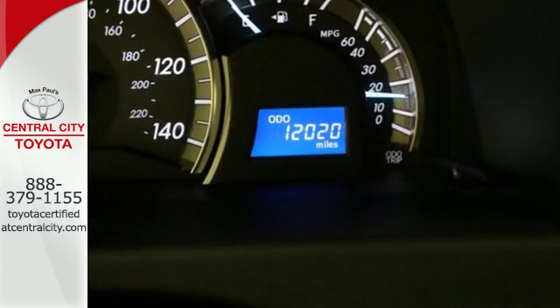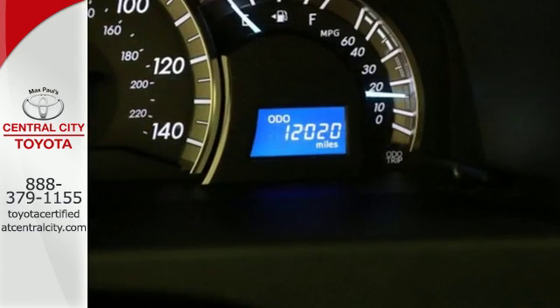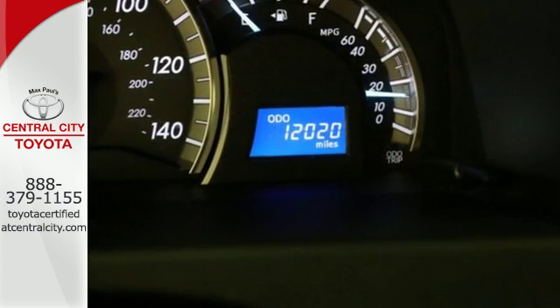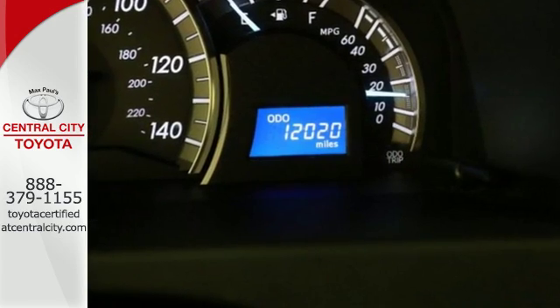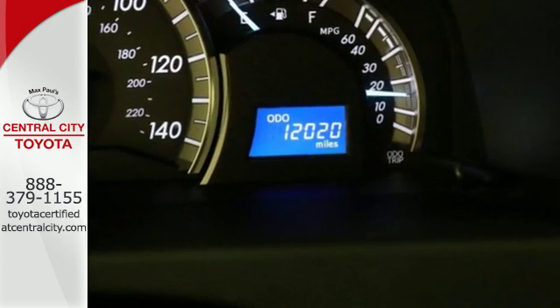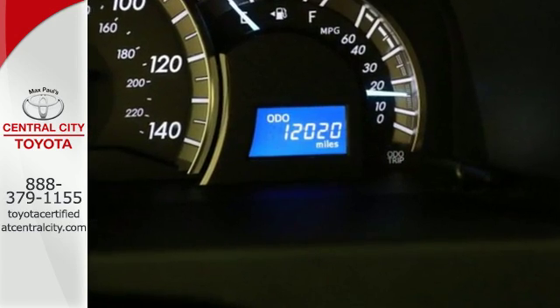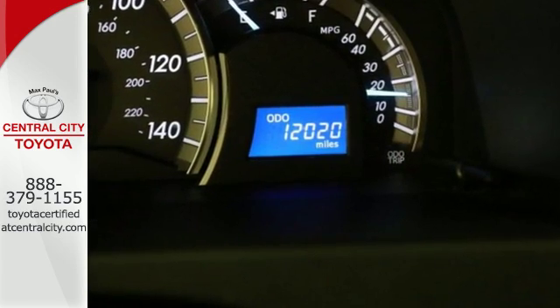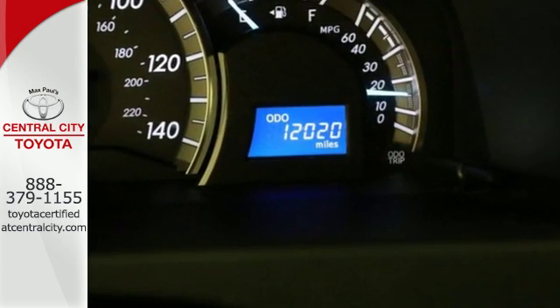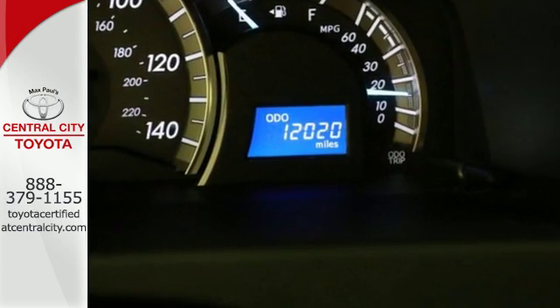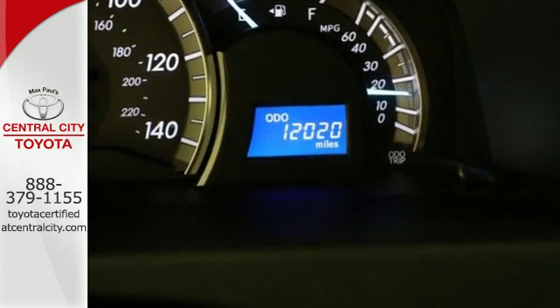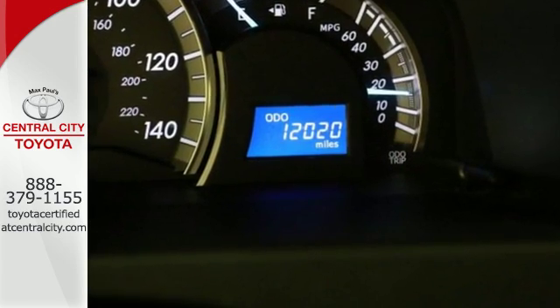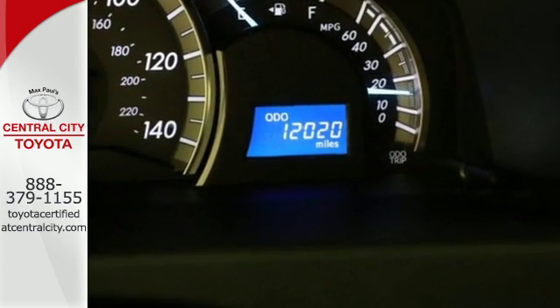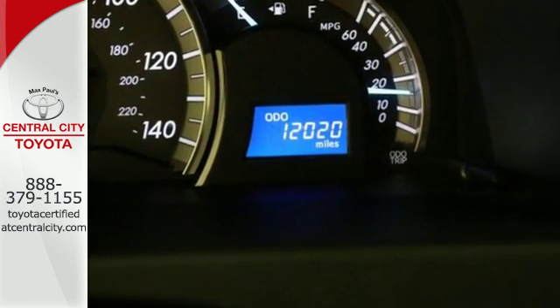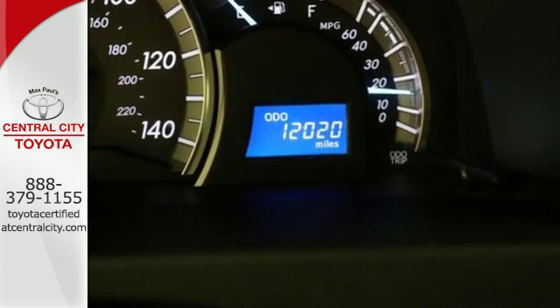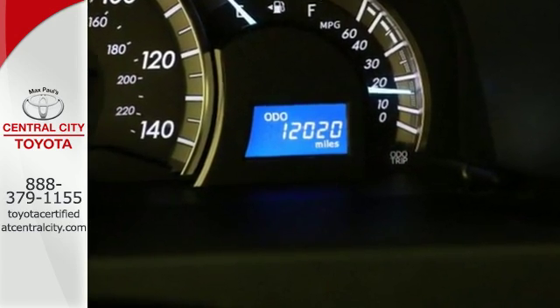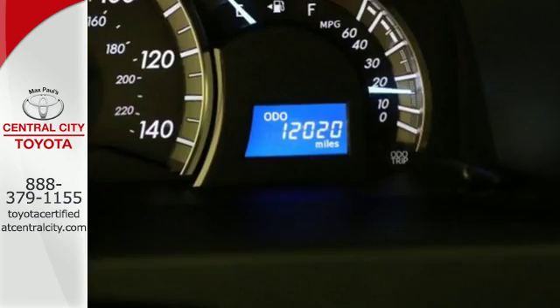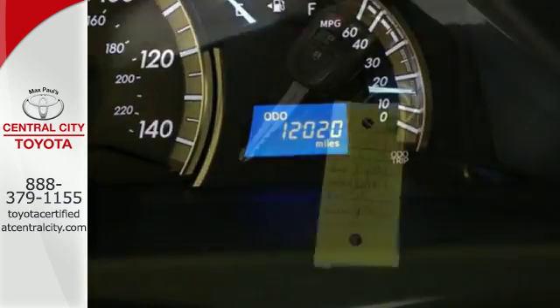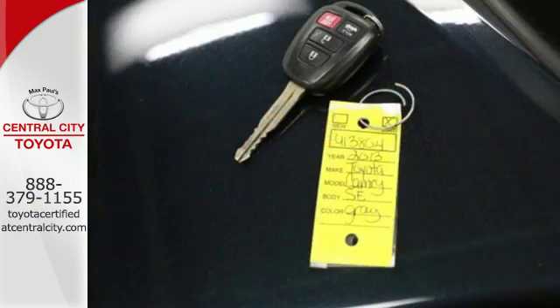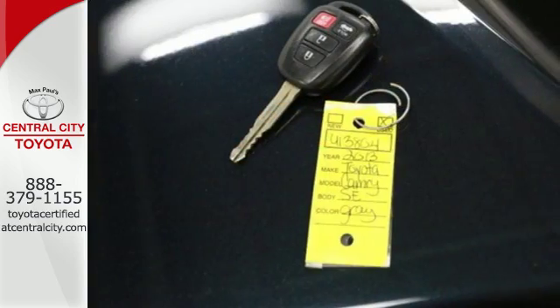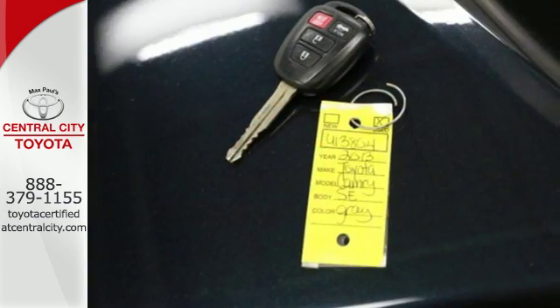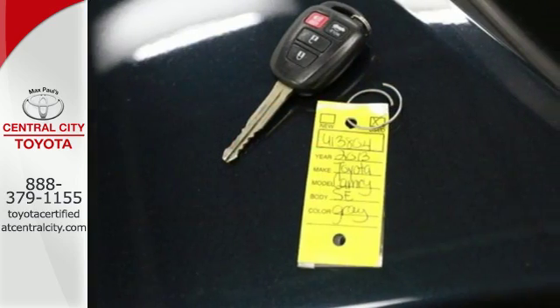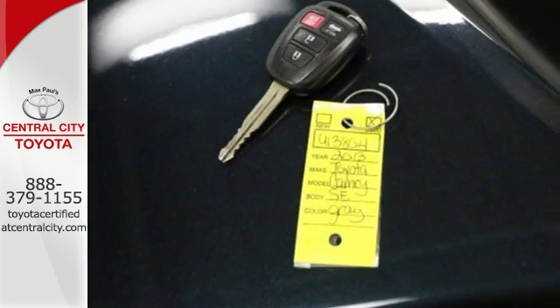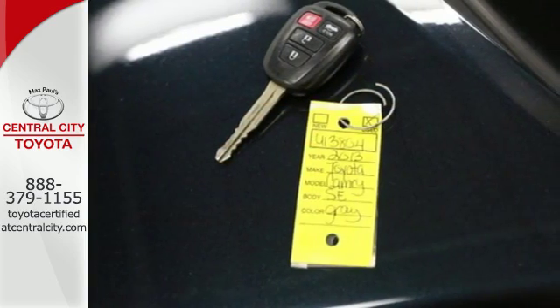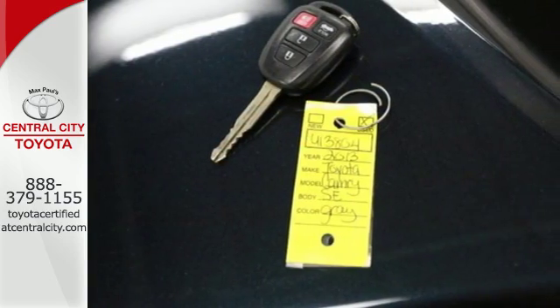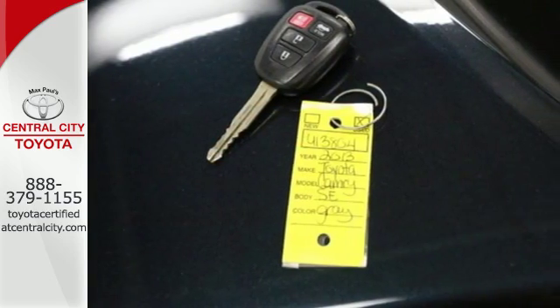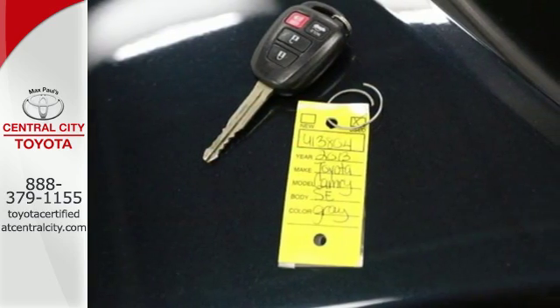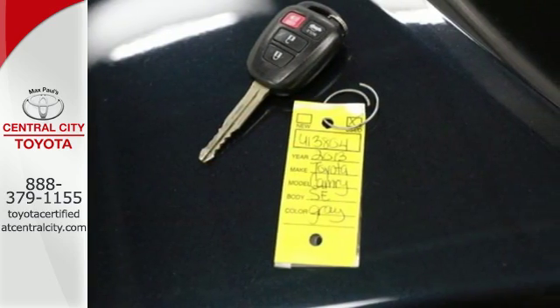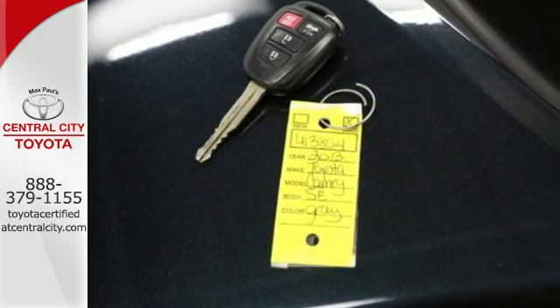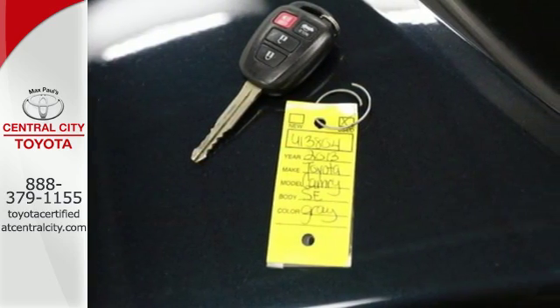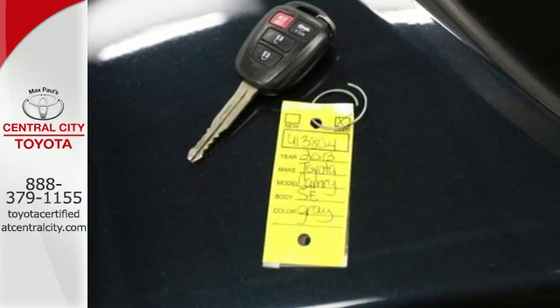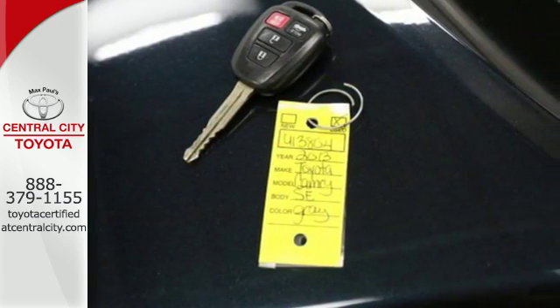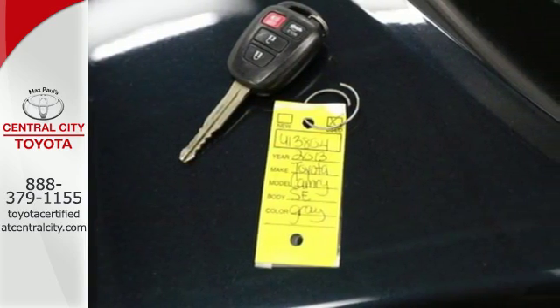The functional interior is well equipped with air conditioning, a tilt-in telescopic steering wheel, and a CD player.